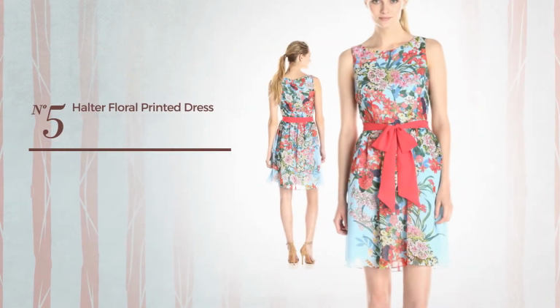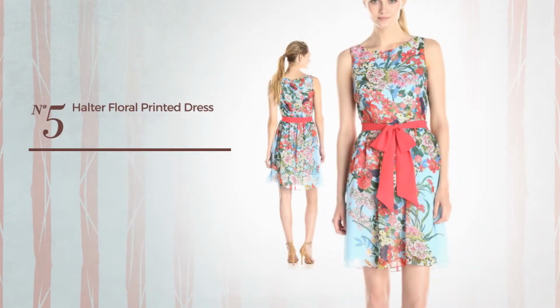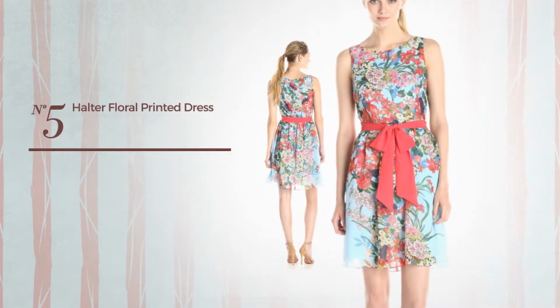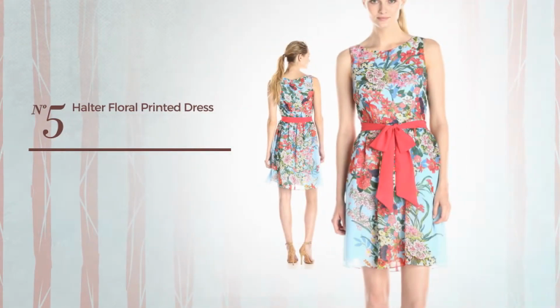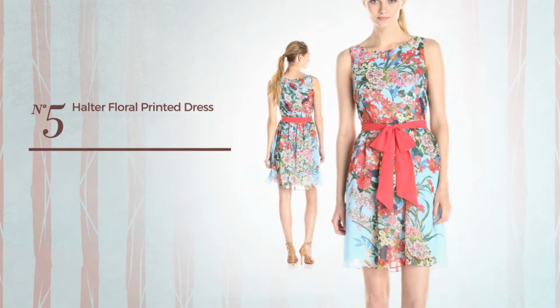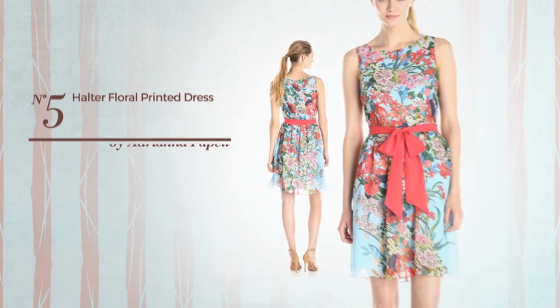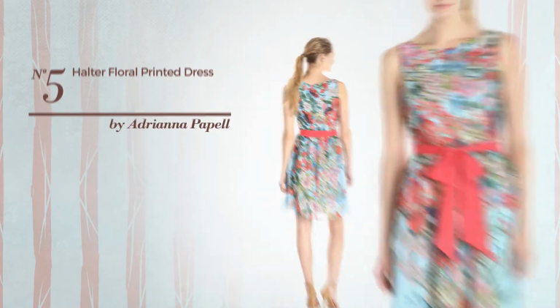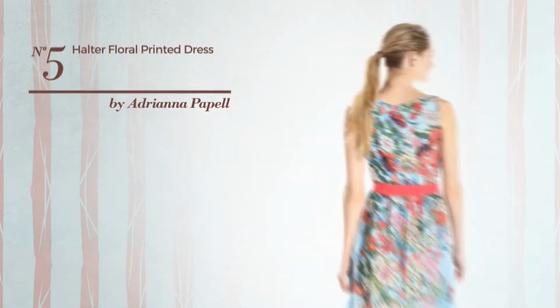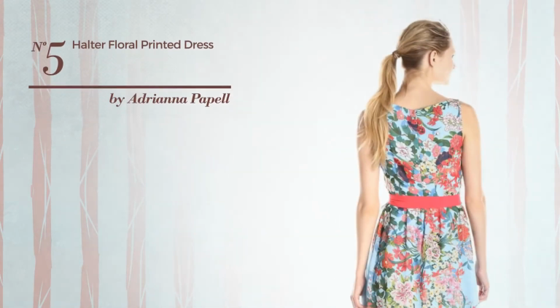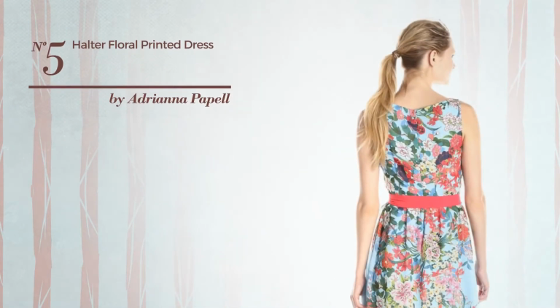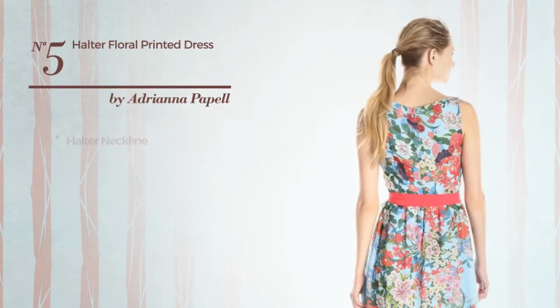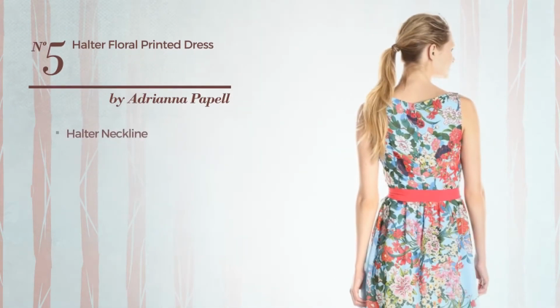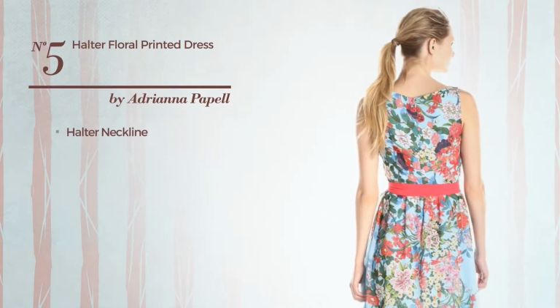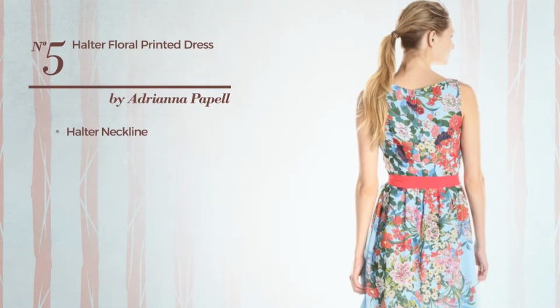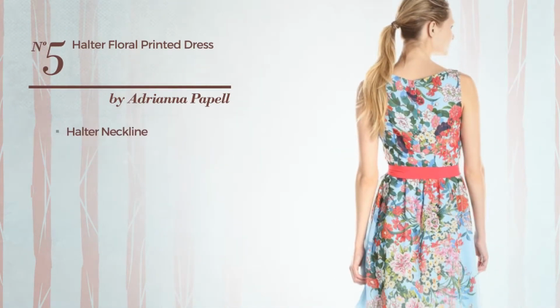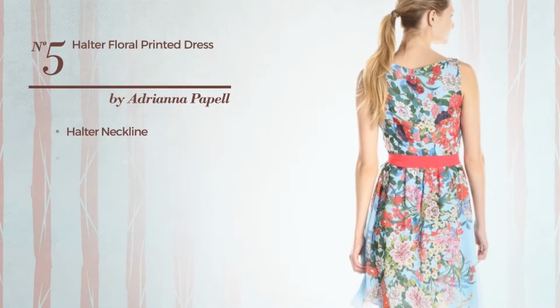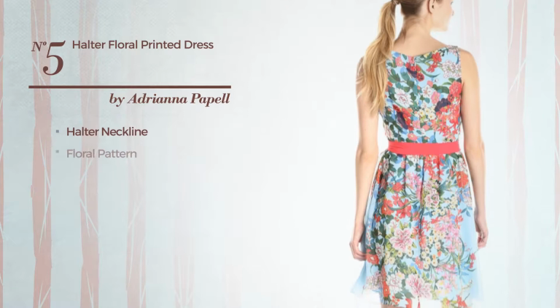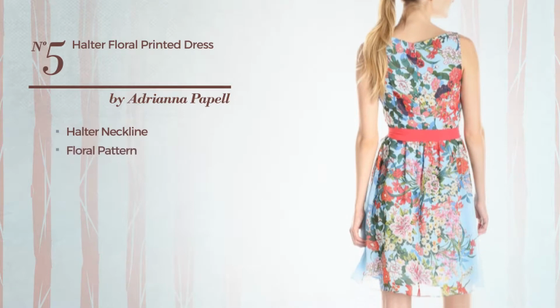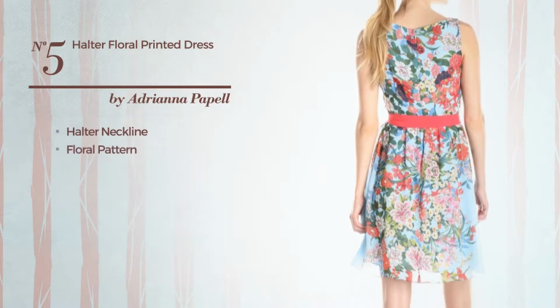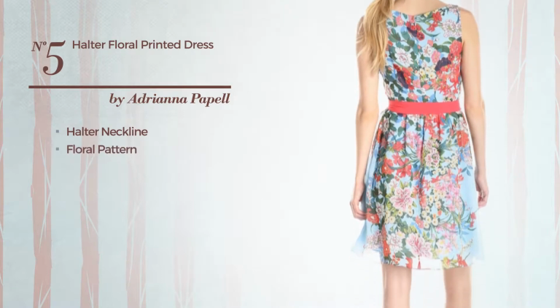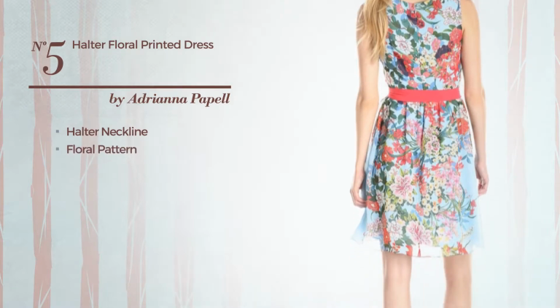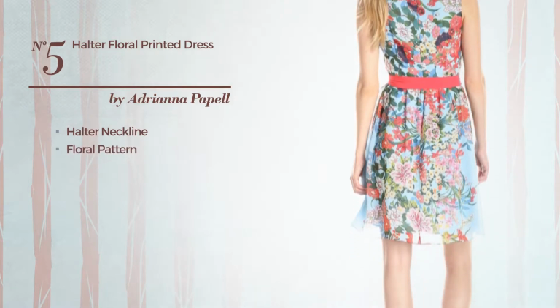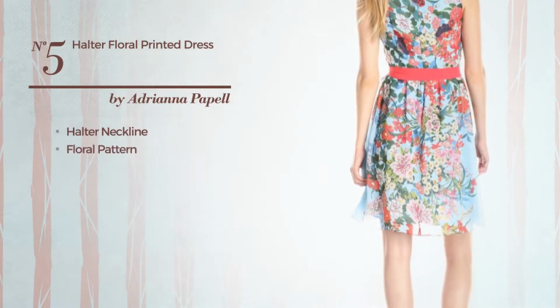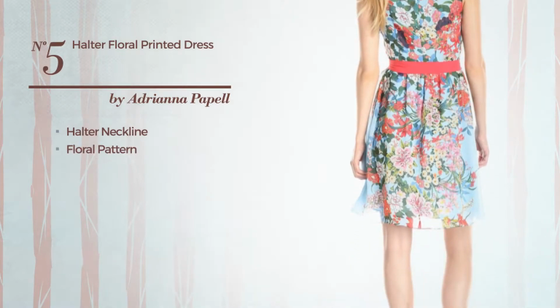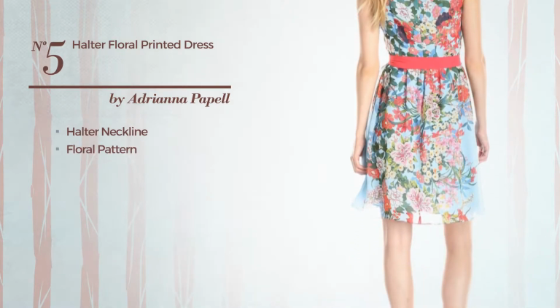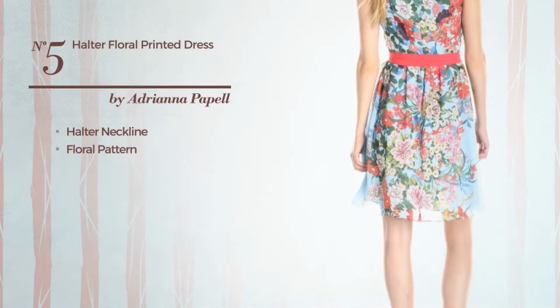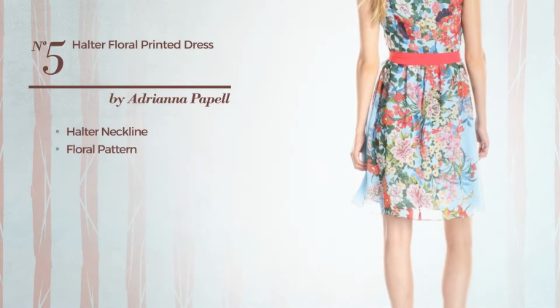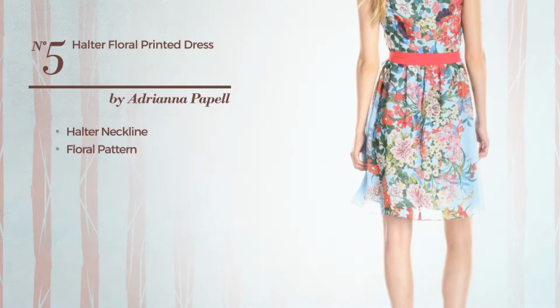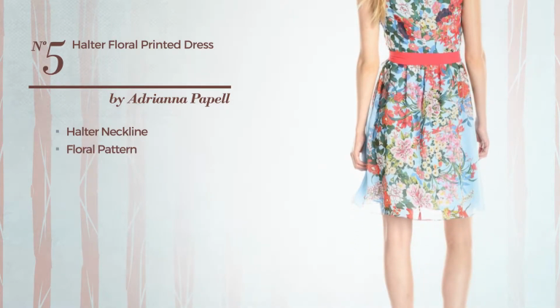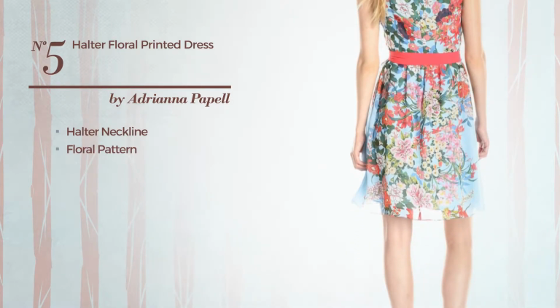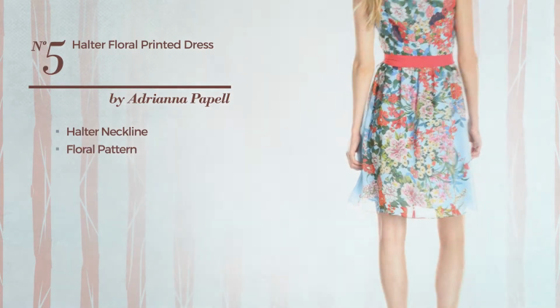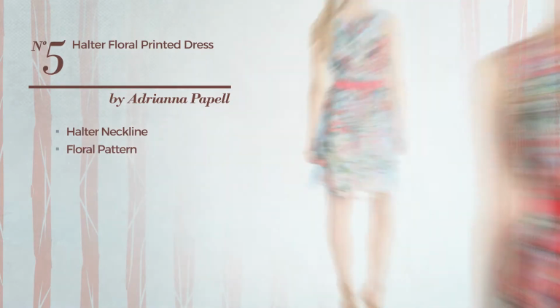Number 5. Featuring a halter neckline, with a floral pattern. Available only in this color.